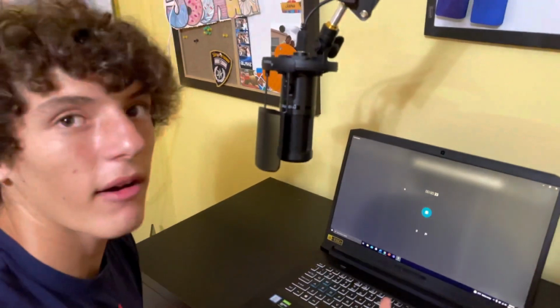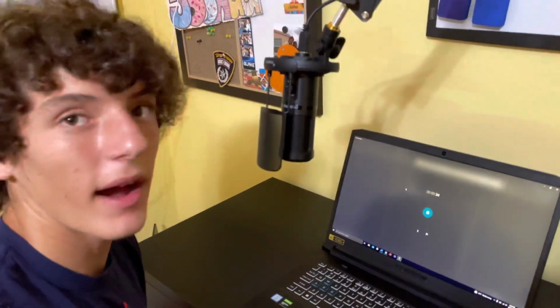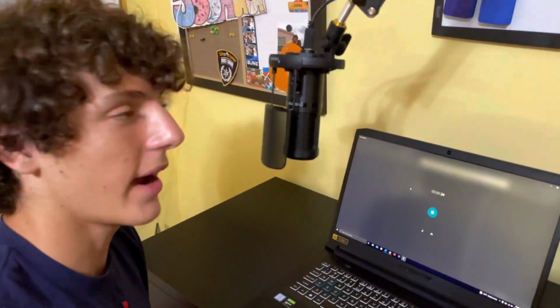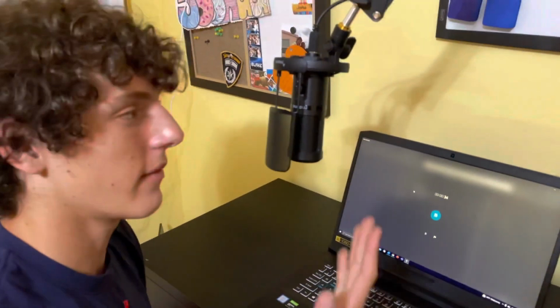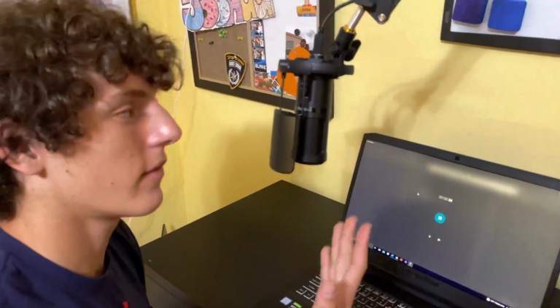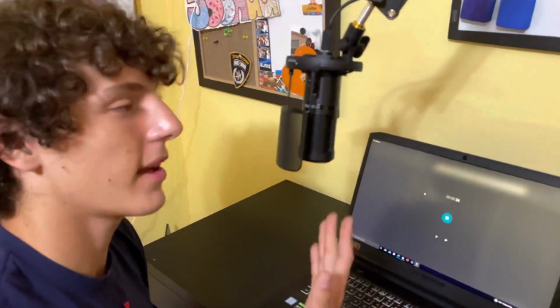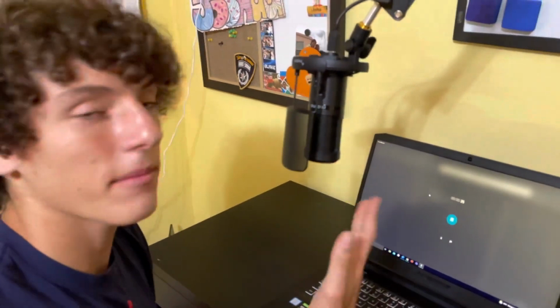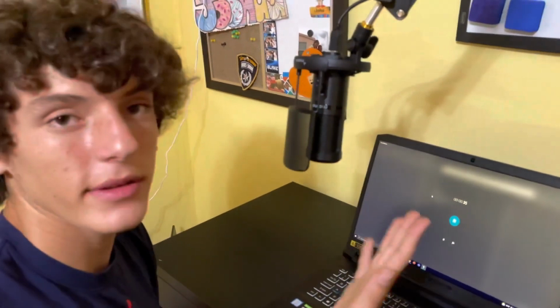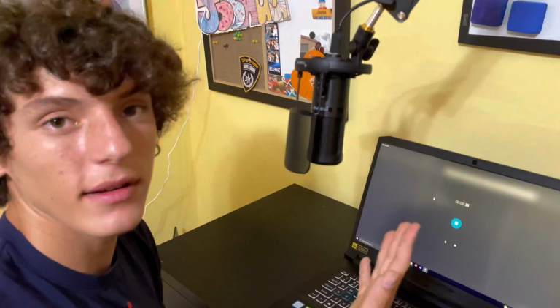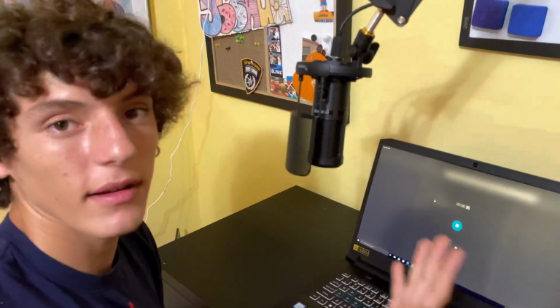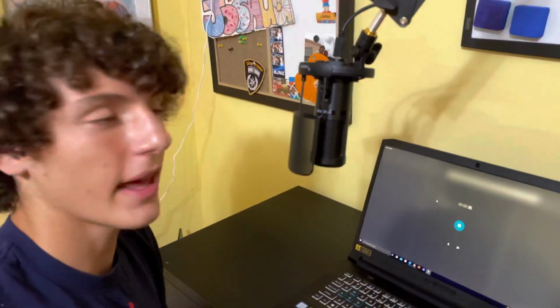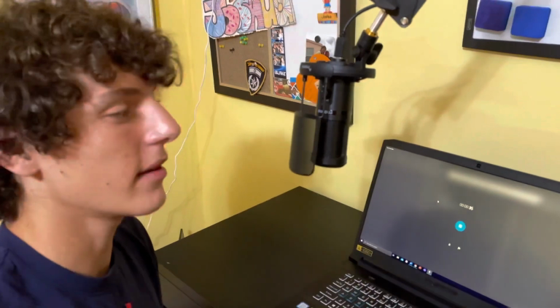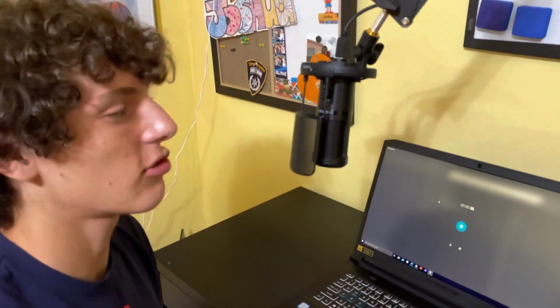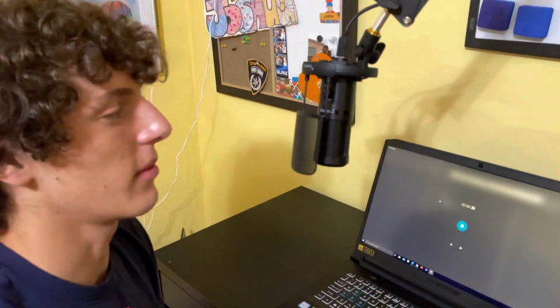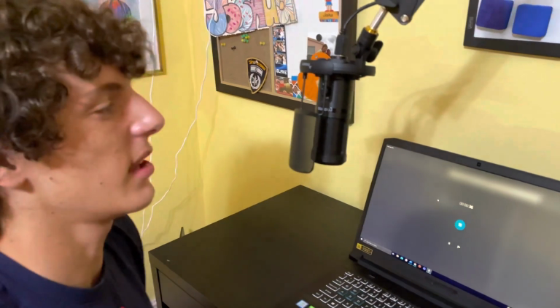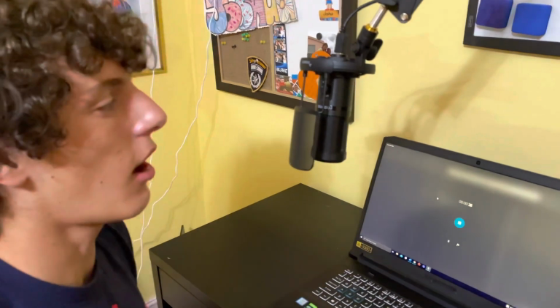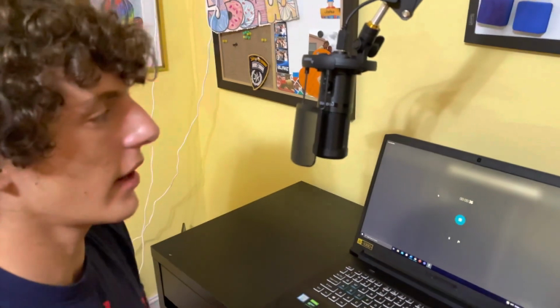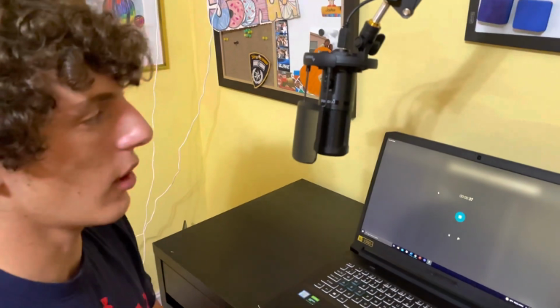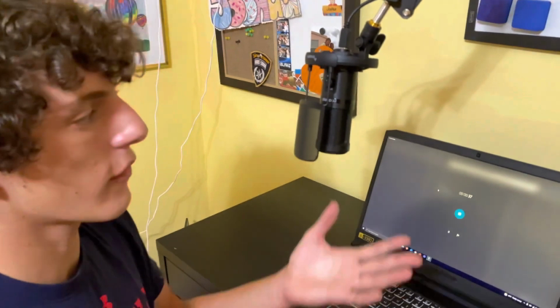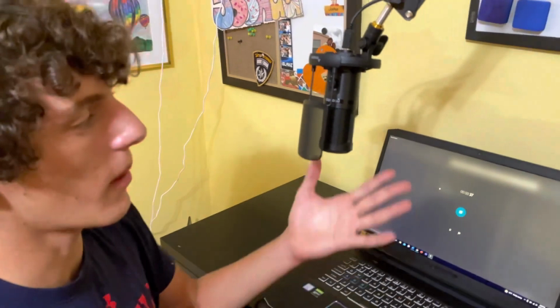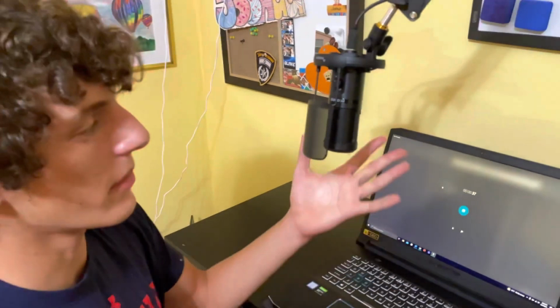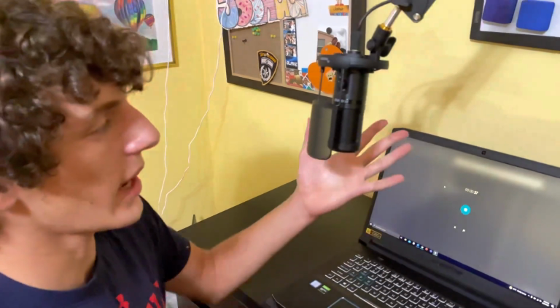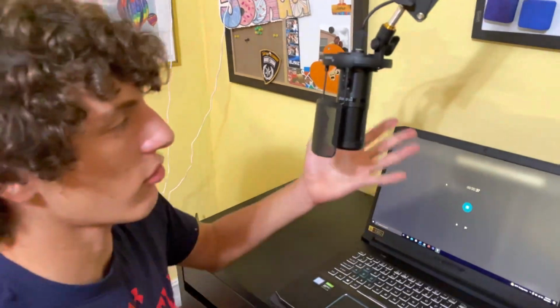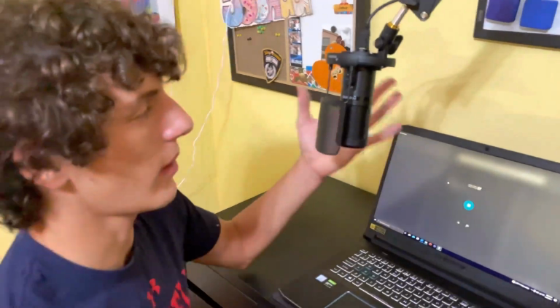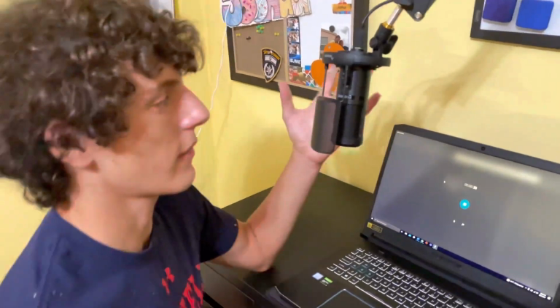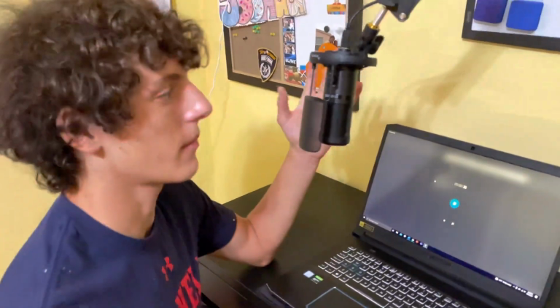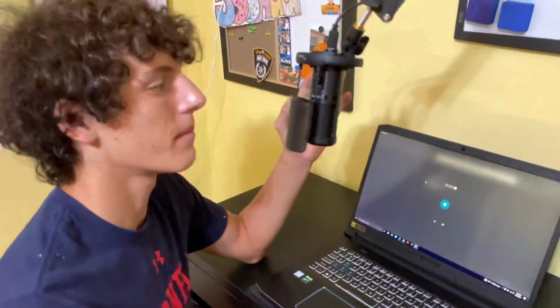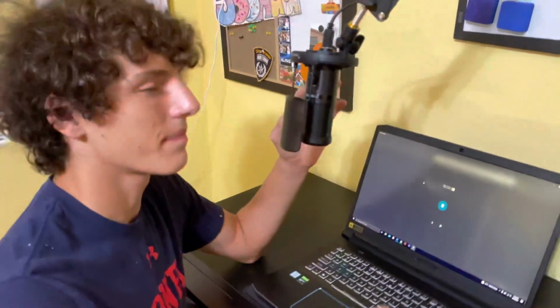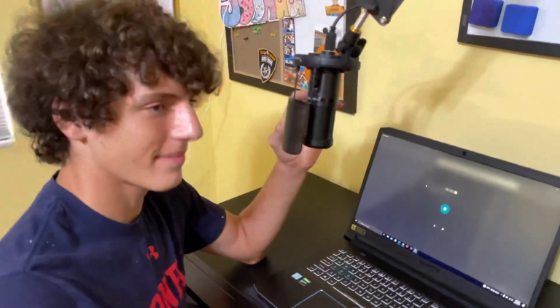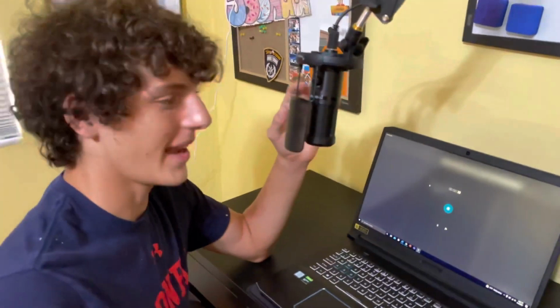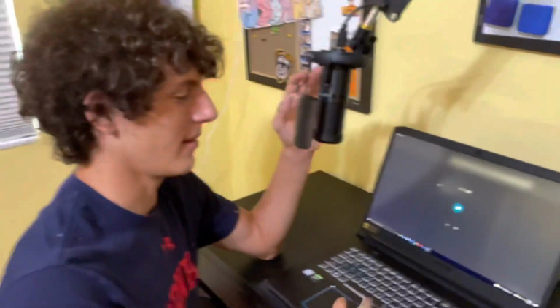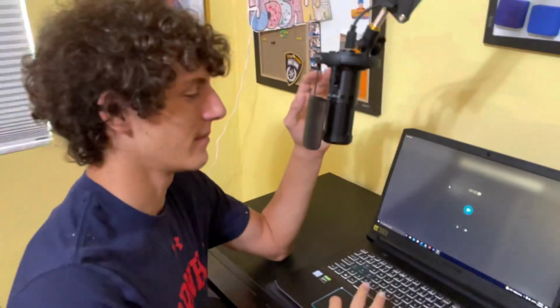Now I'm going to show you the audio from the actual microphone. Thank you.